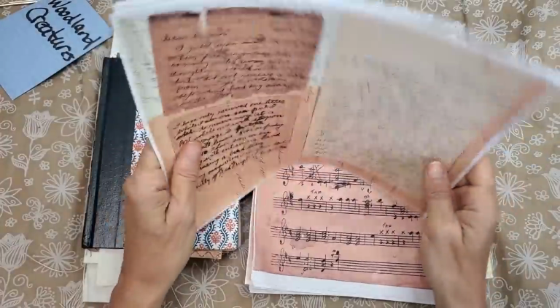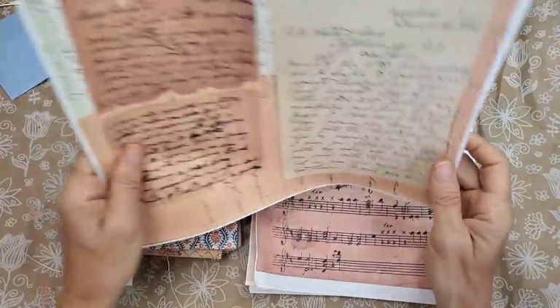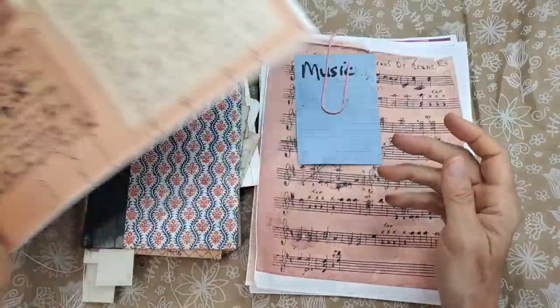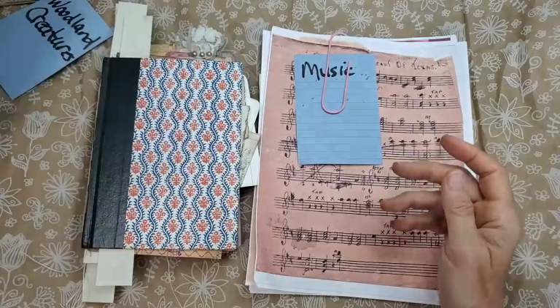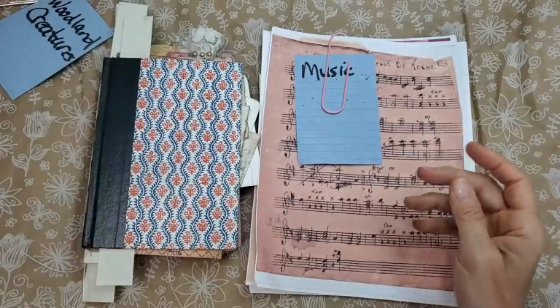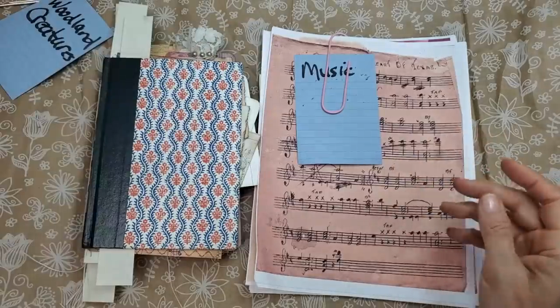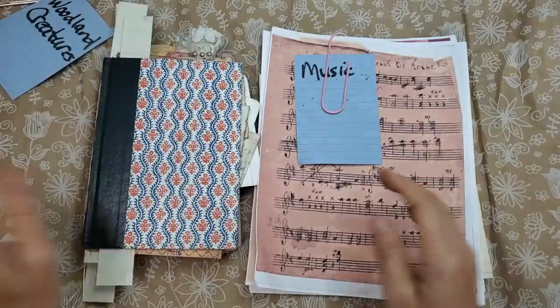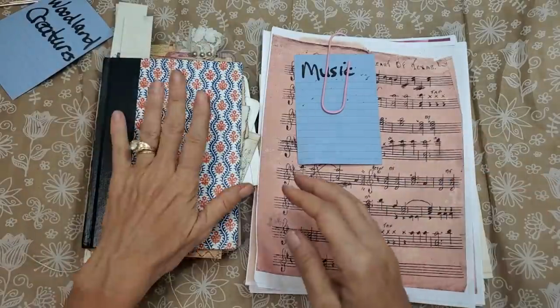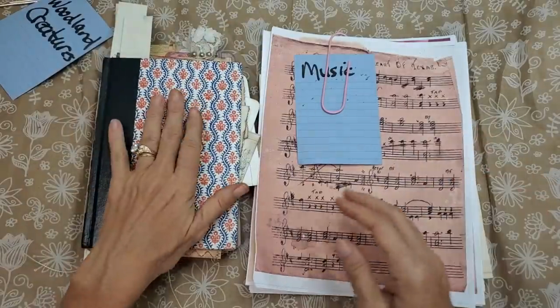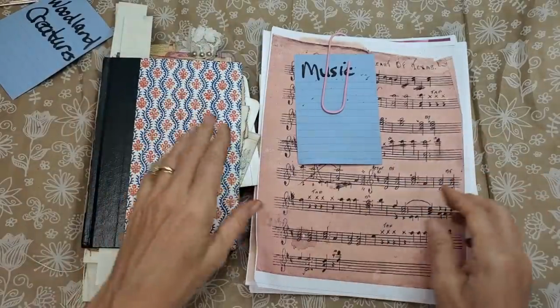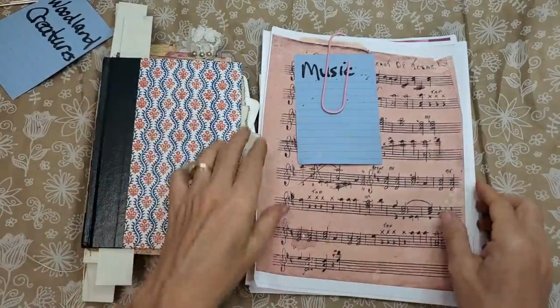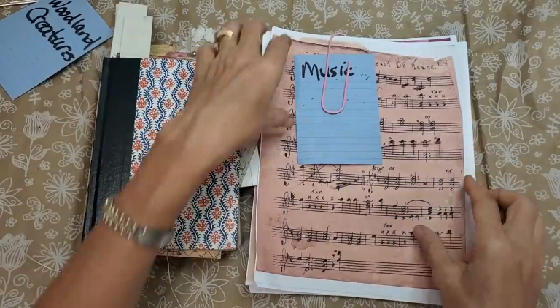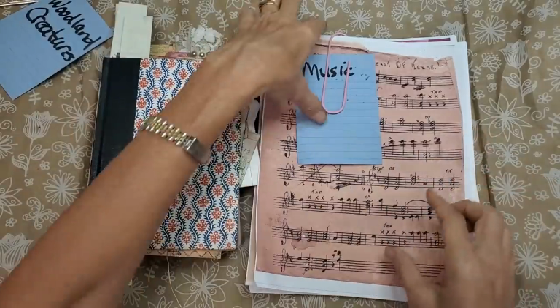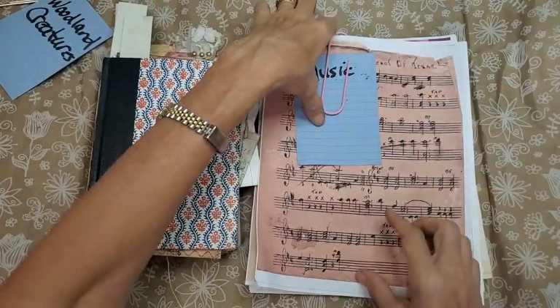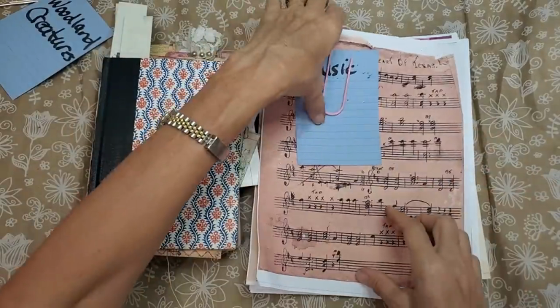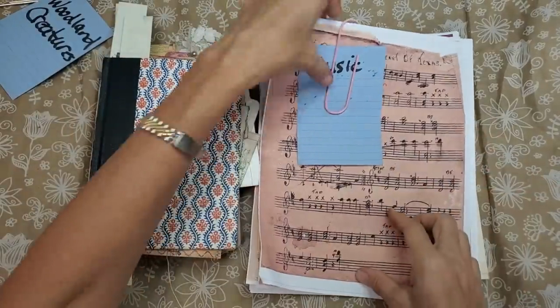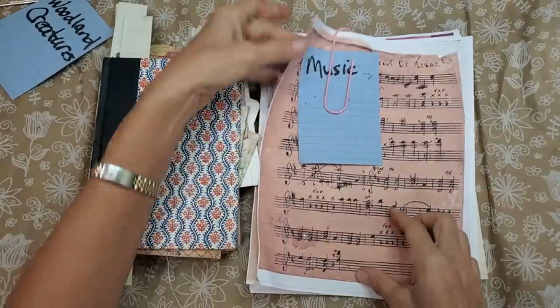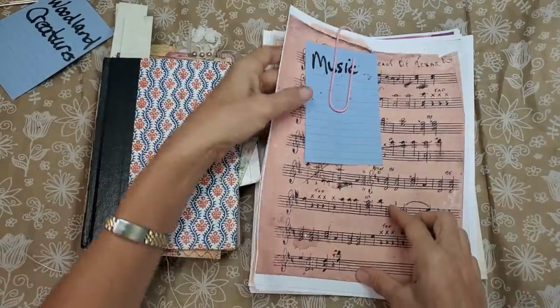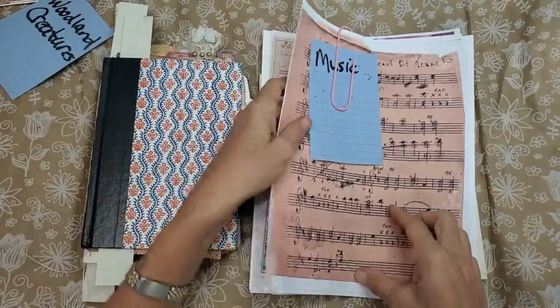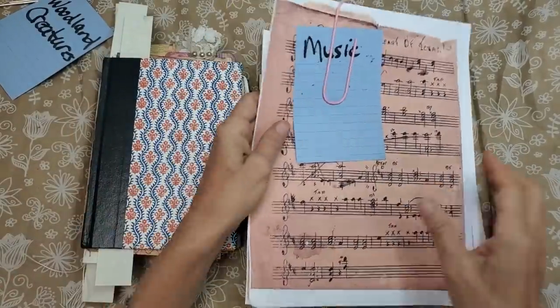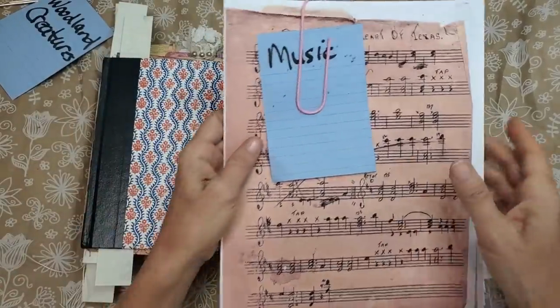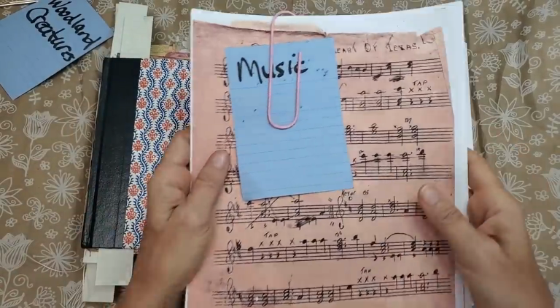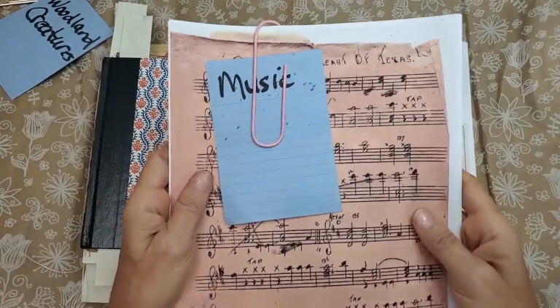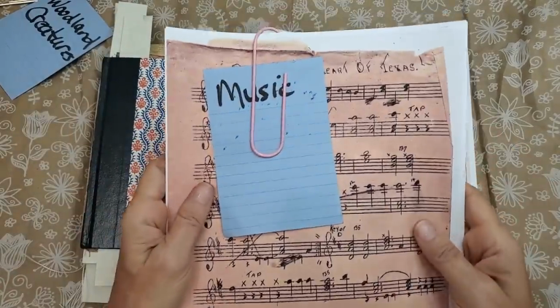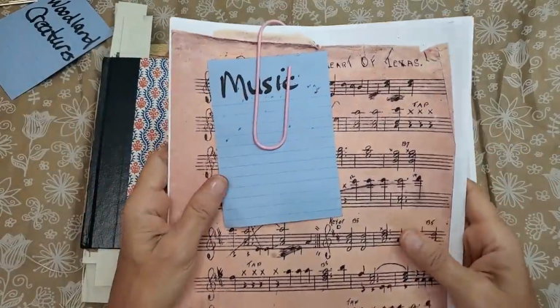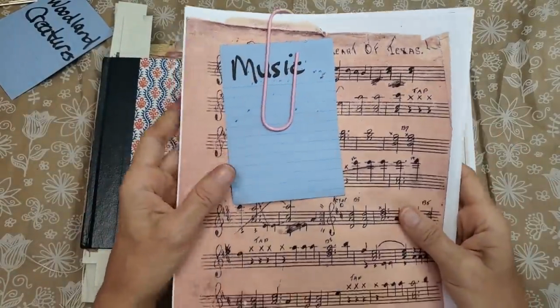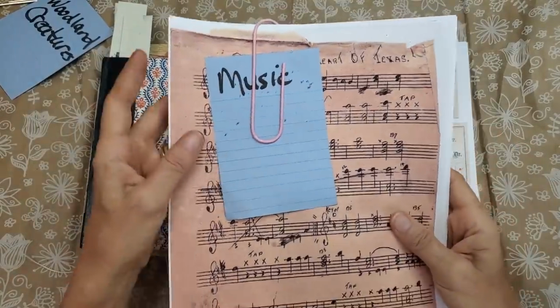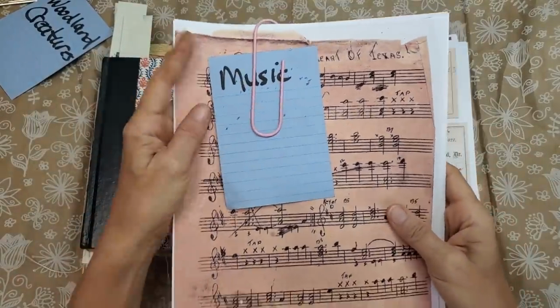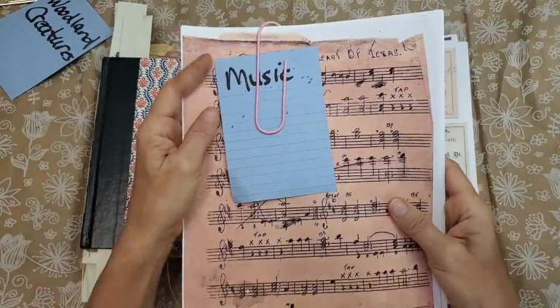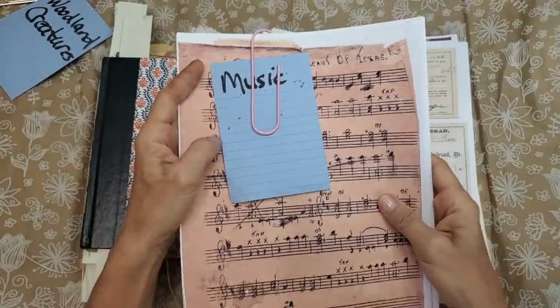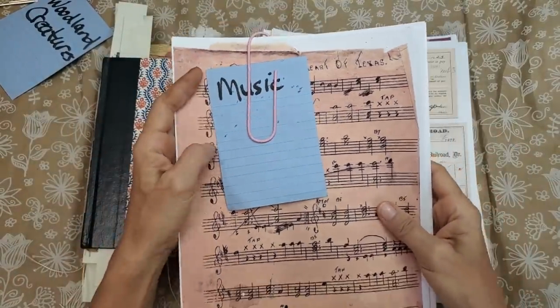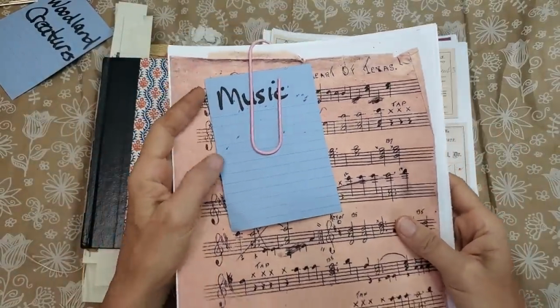I tried to give you a nice variety to pick and play with, and I'll show you how I use some of those when we go through the little example book.